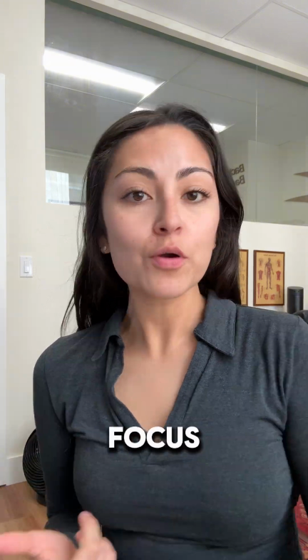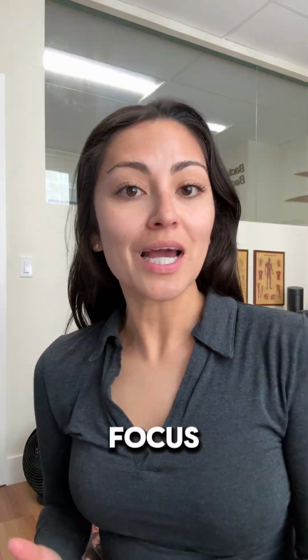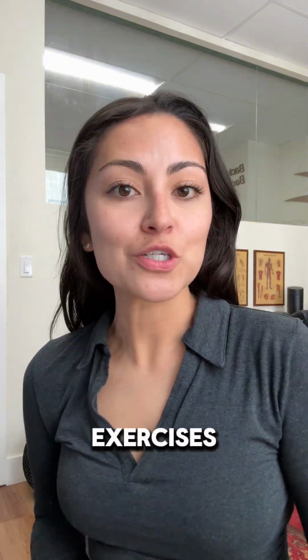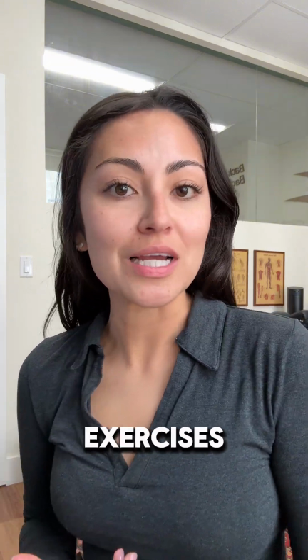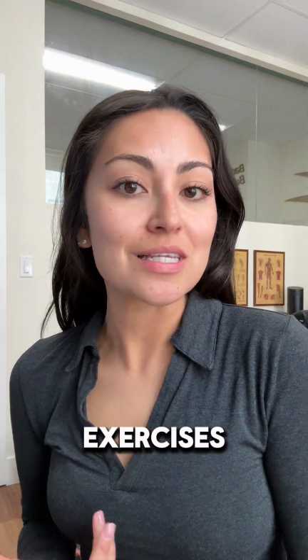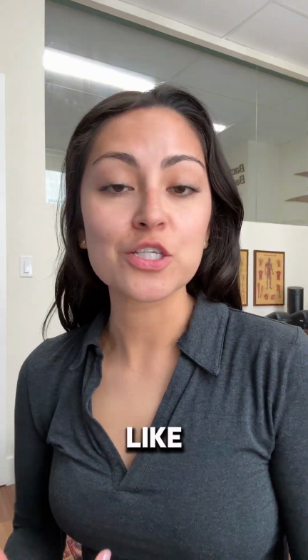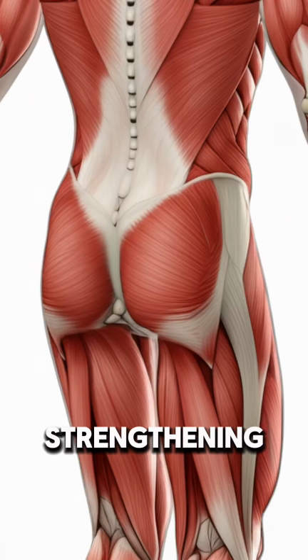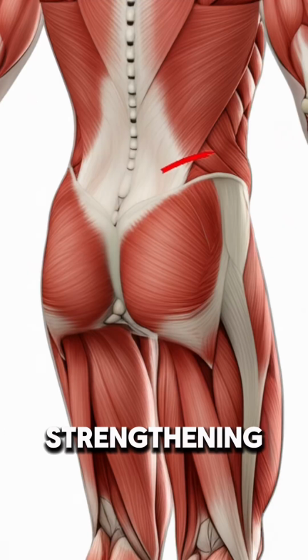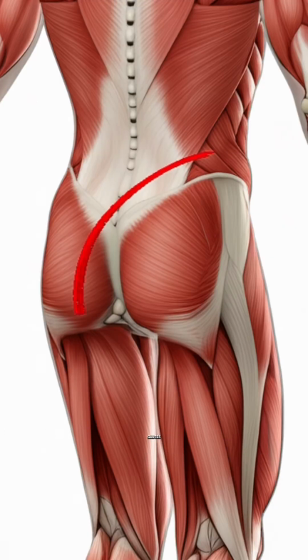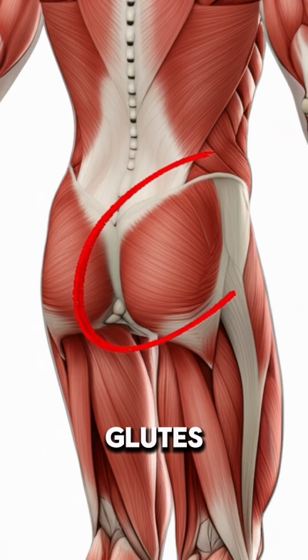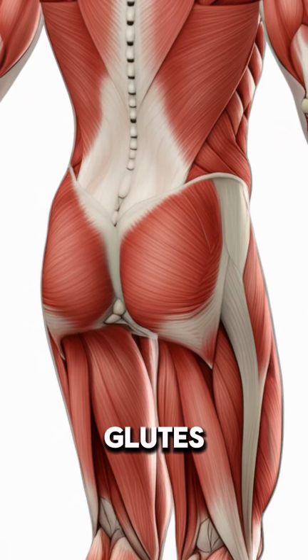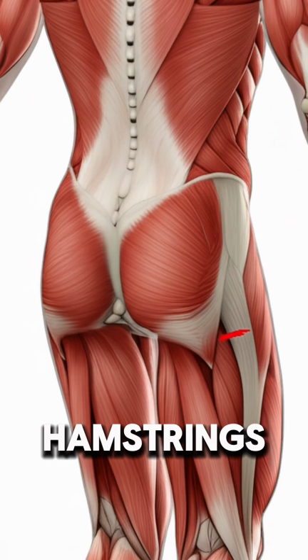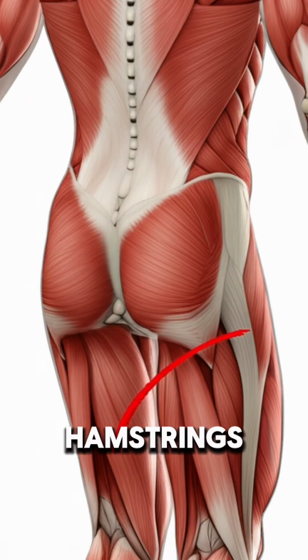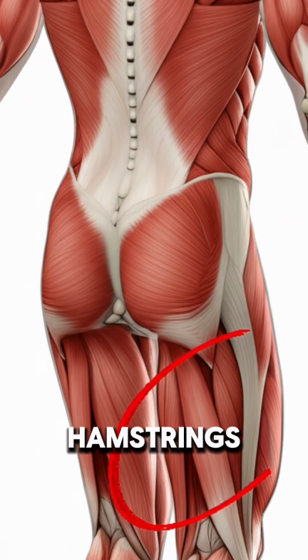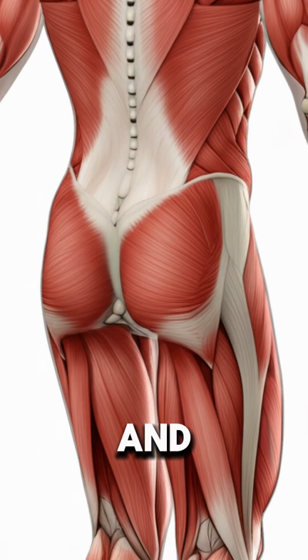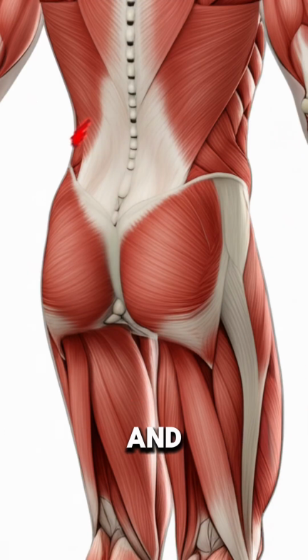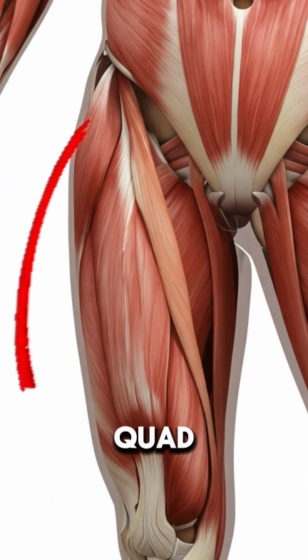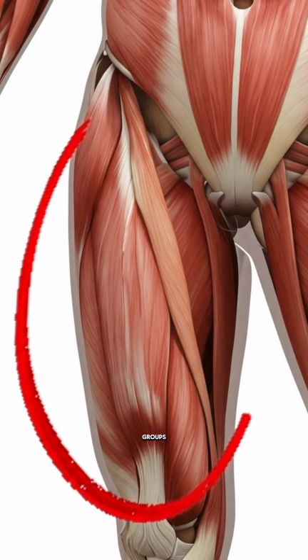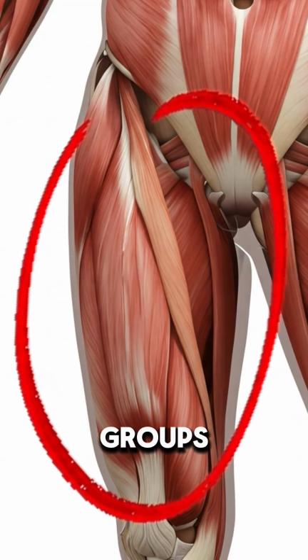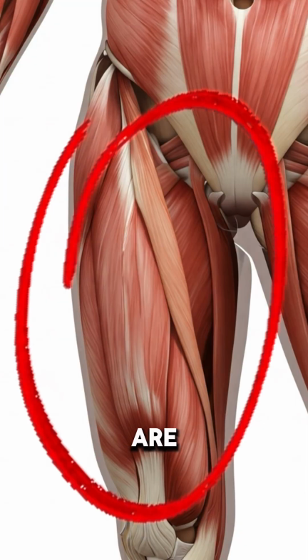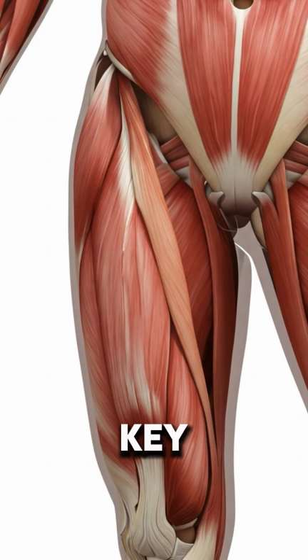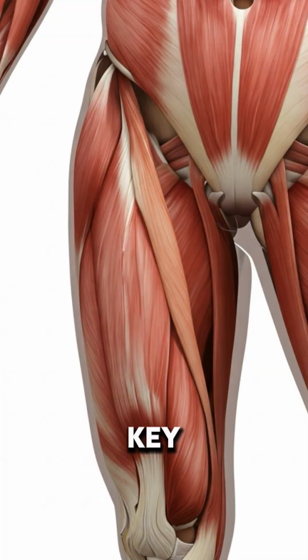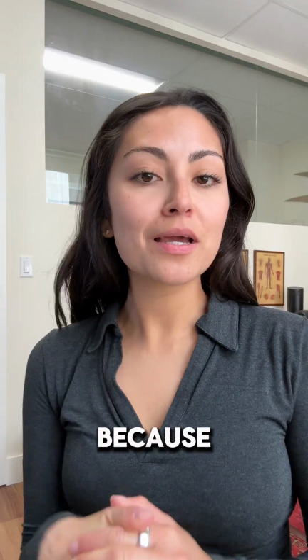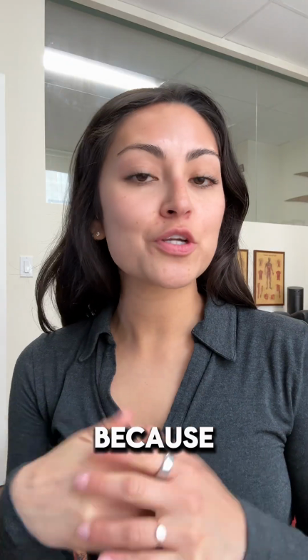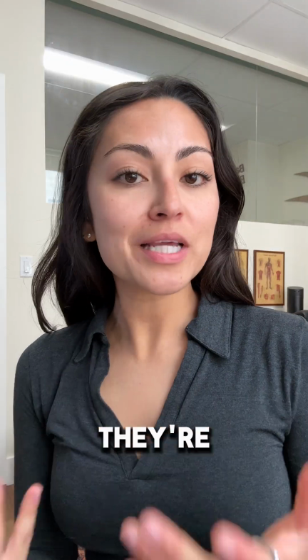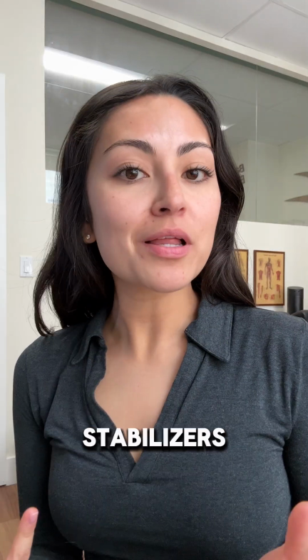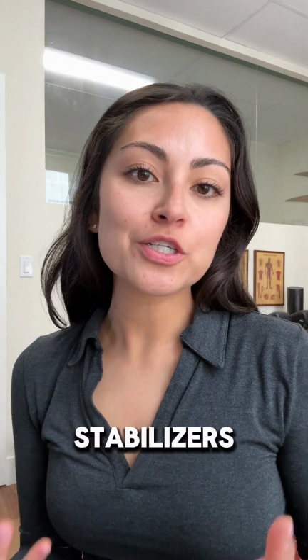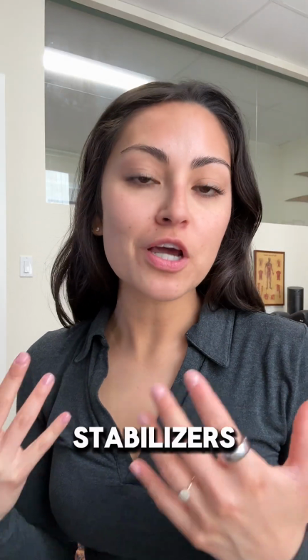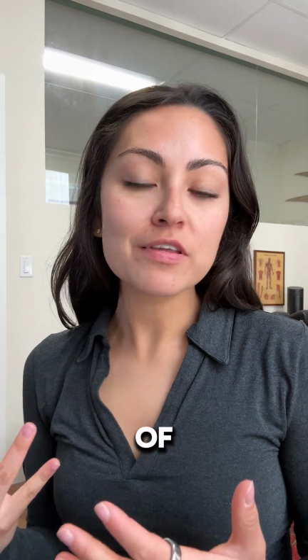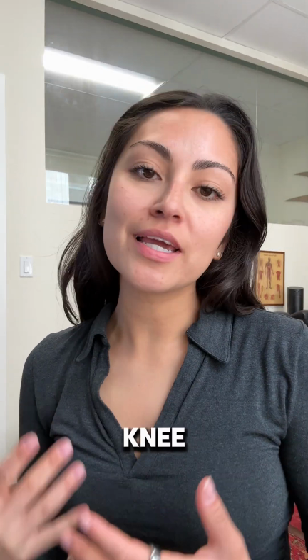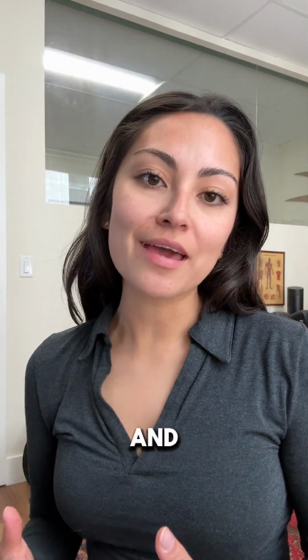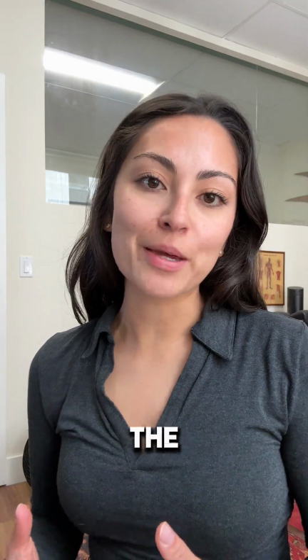Focus exercises like strengthening the glutes, hamstrings, and quad groups are key because they're stabilizers of the knee and the hip.